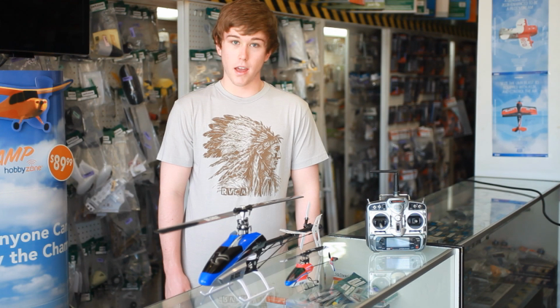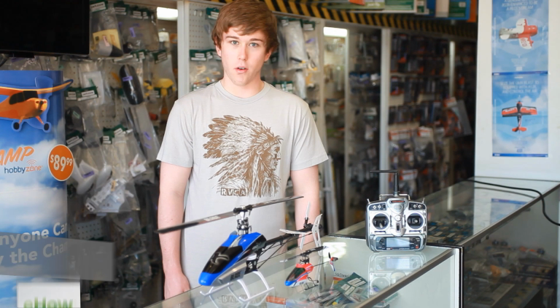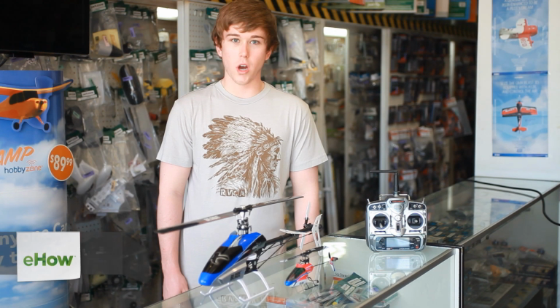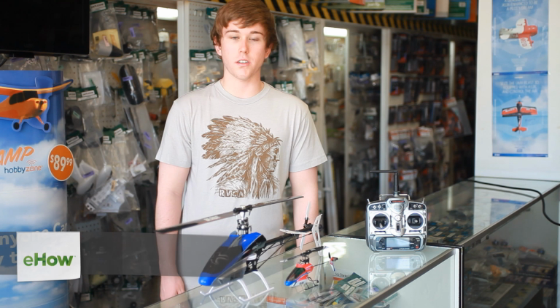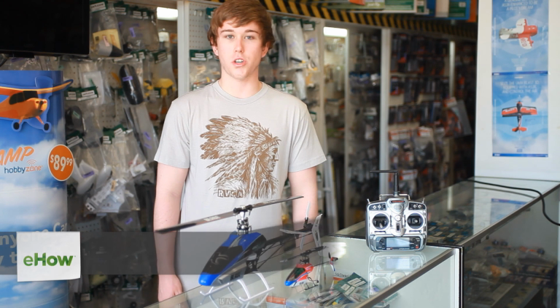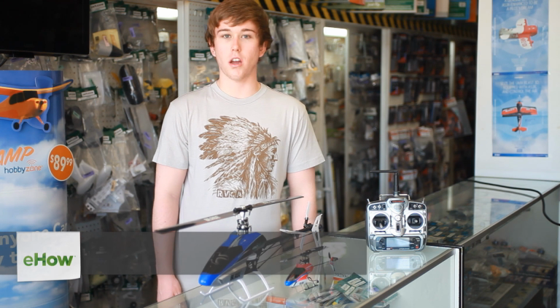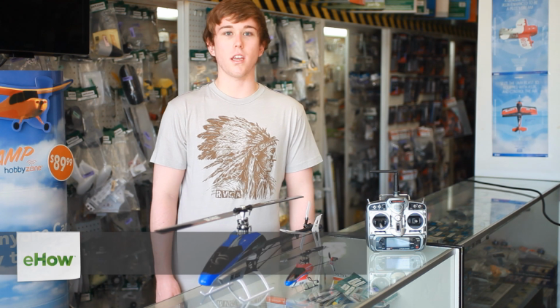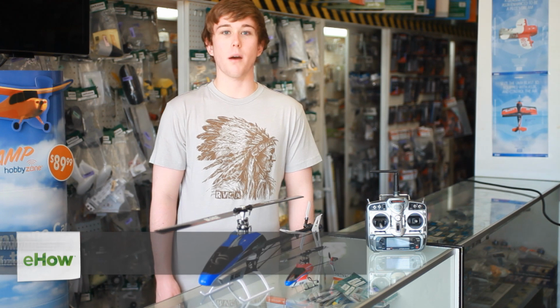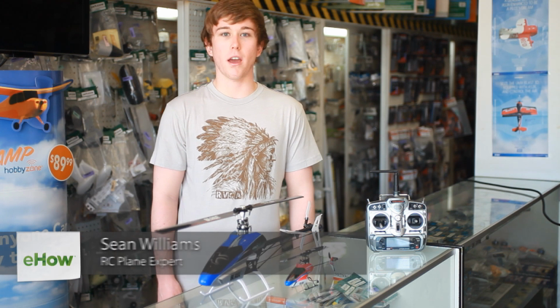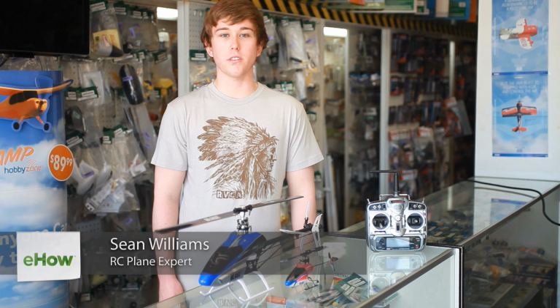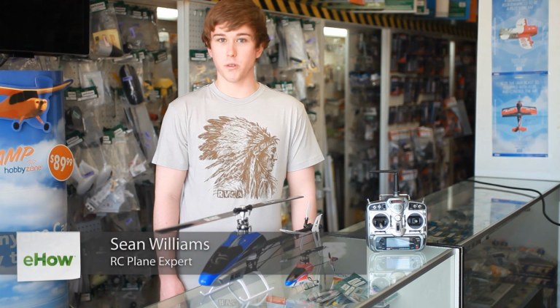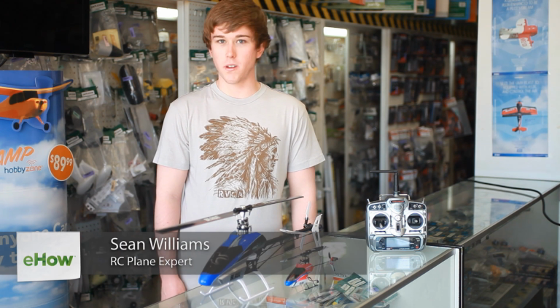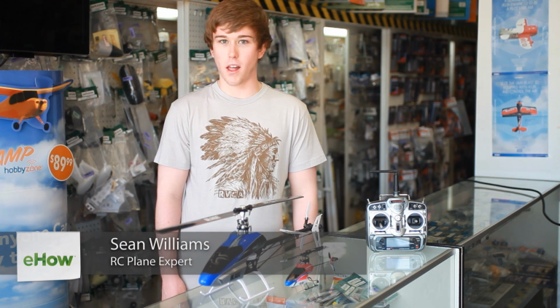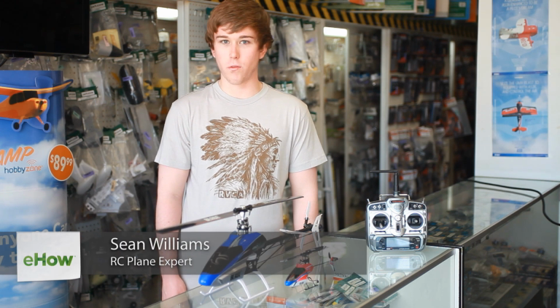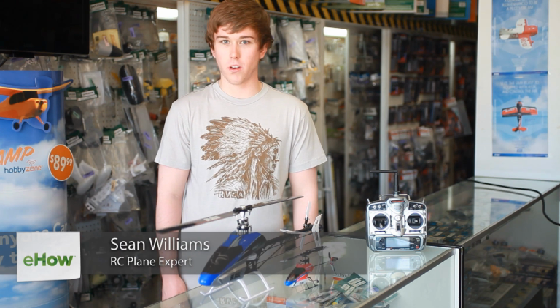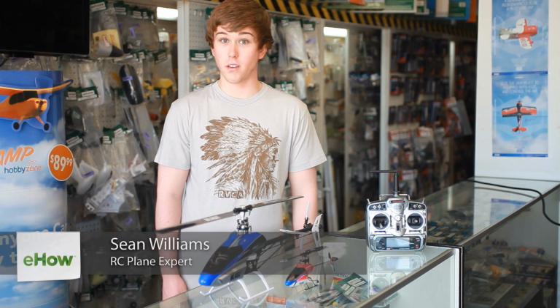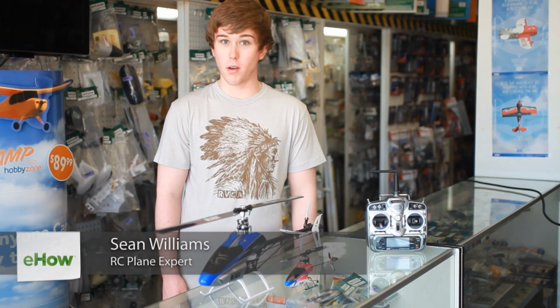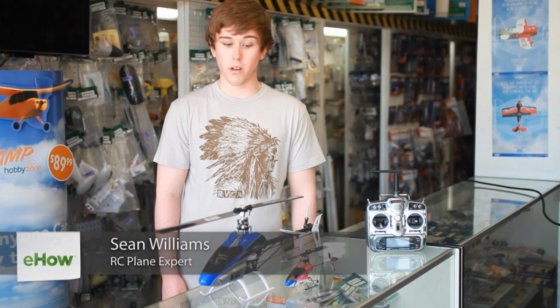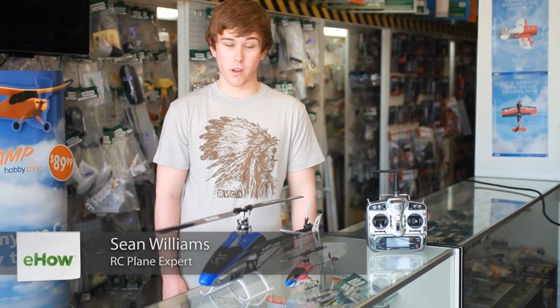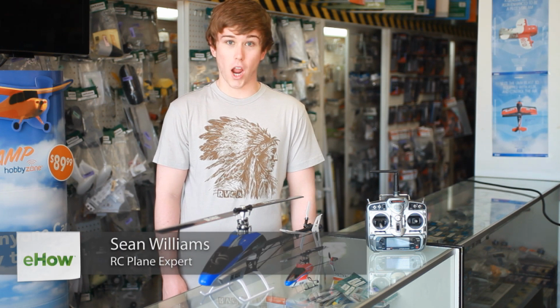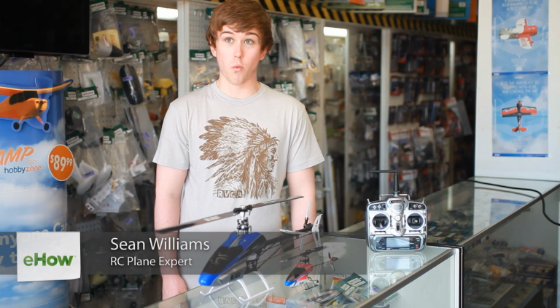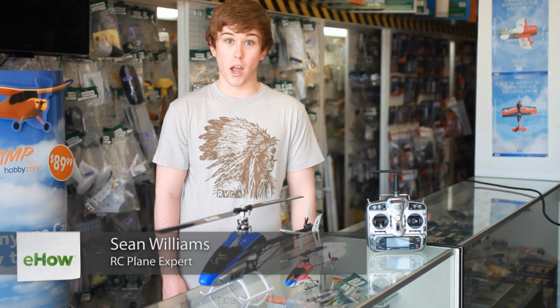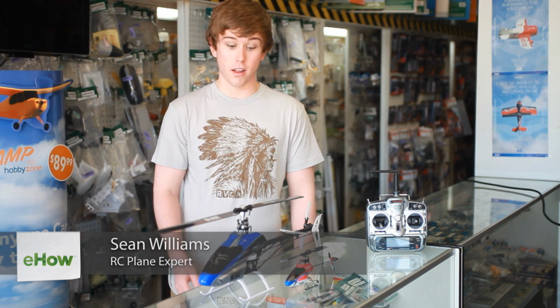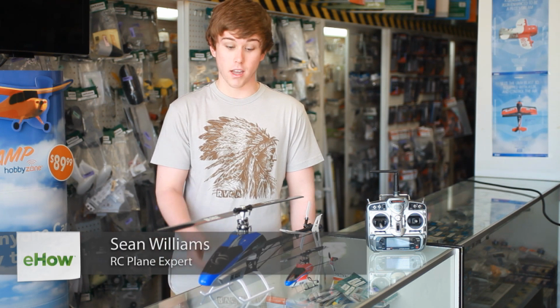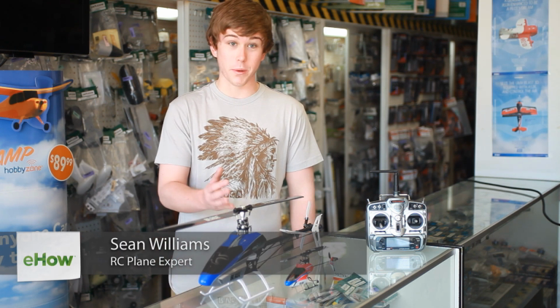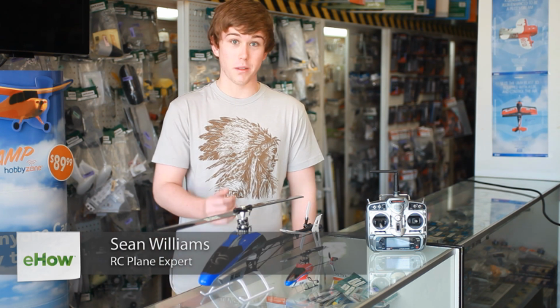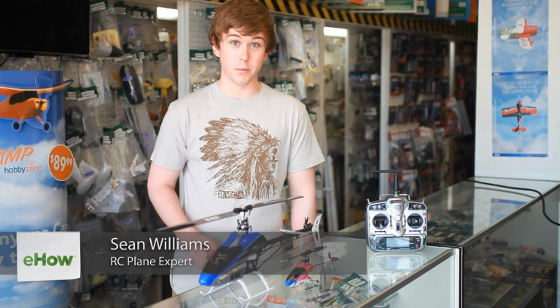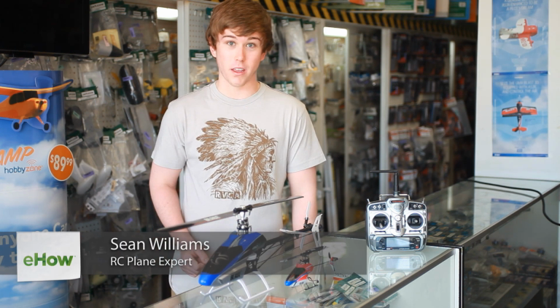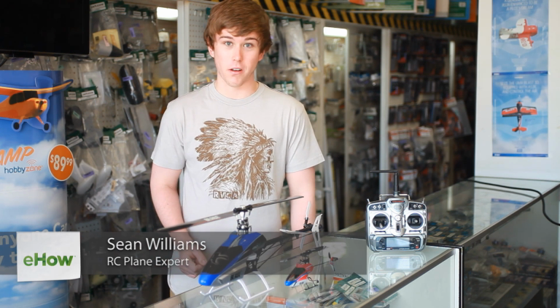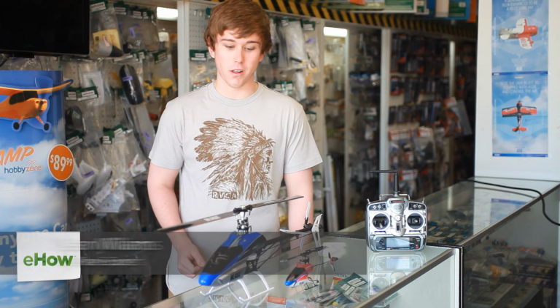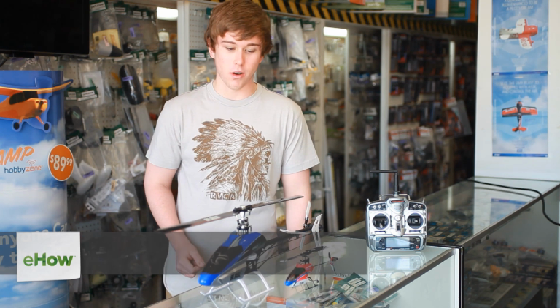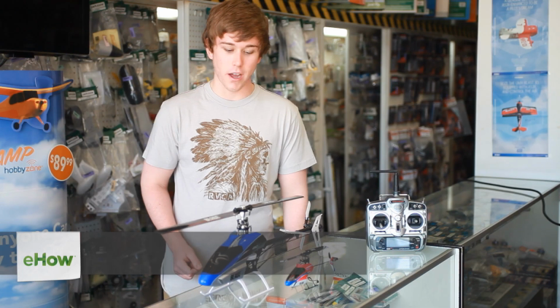Hey everyone, this is Shaw at the E-Hobby House in Merceda, California, and today we're going to figure out why your helicopter keeps spinning counter-clockwise.